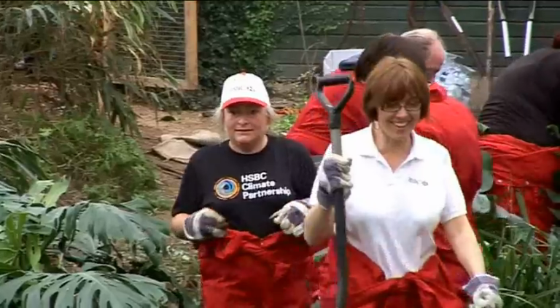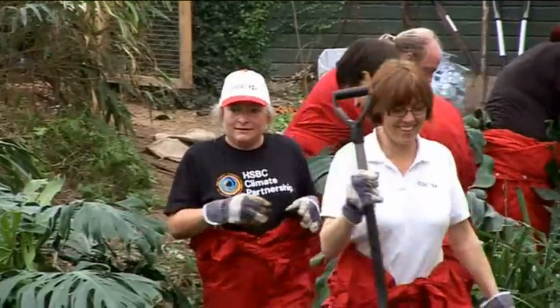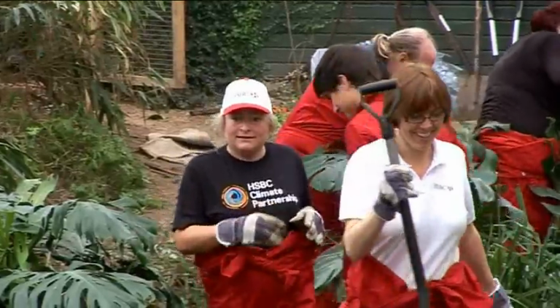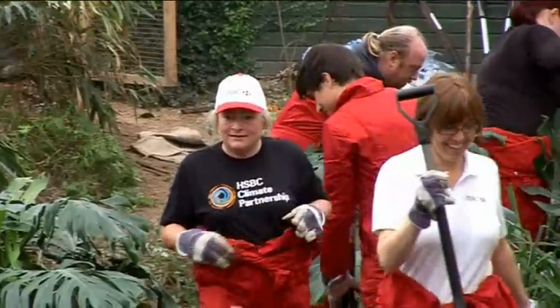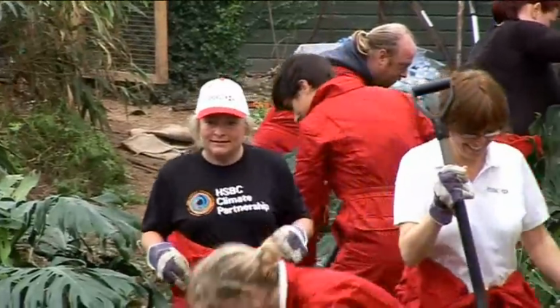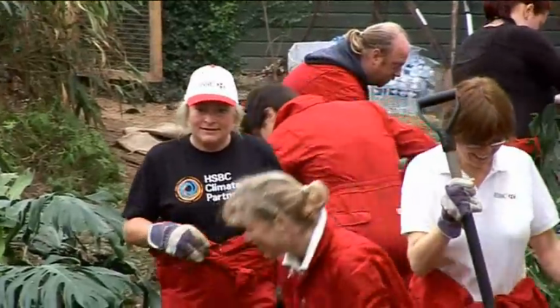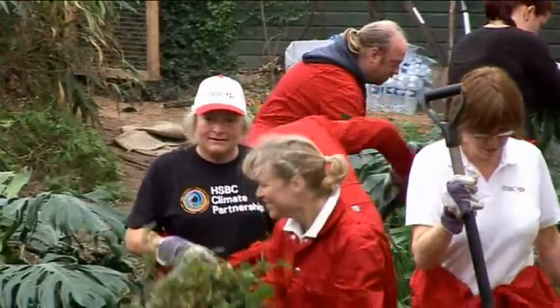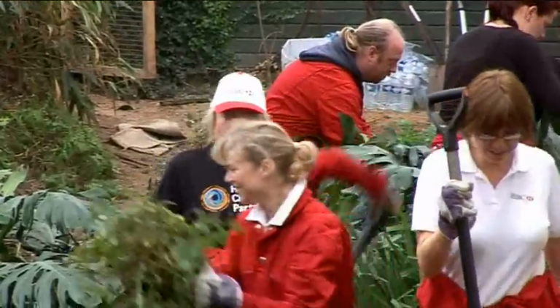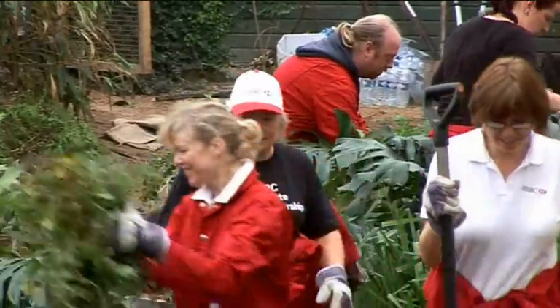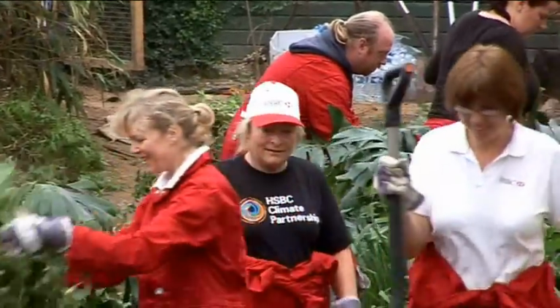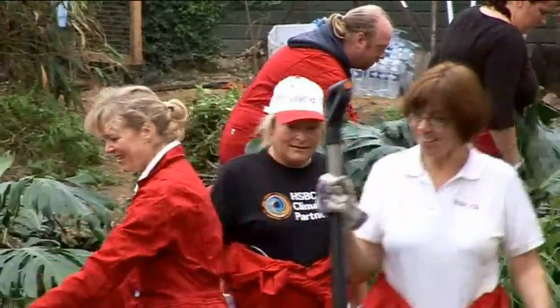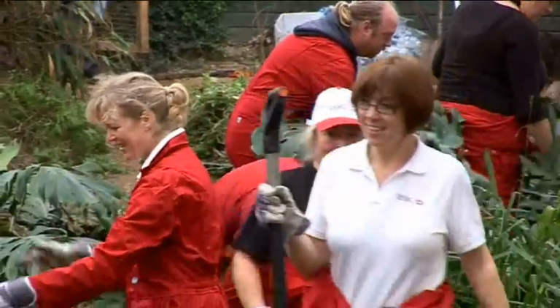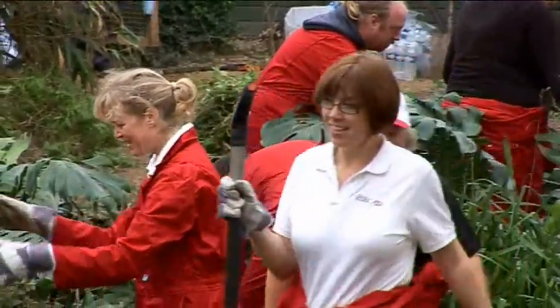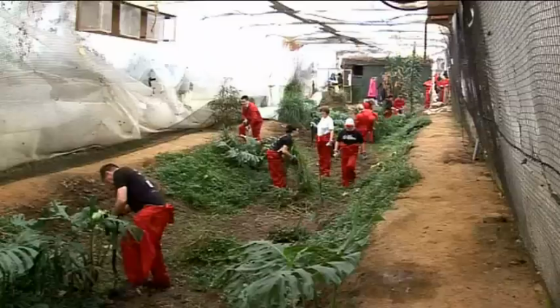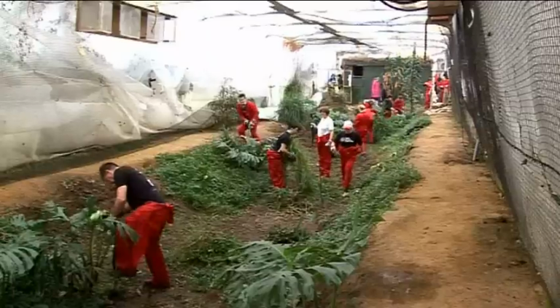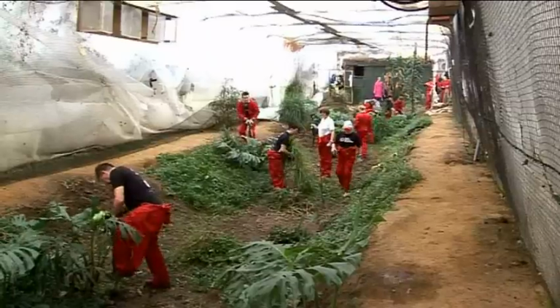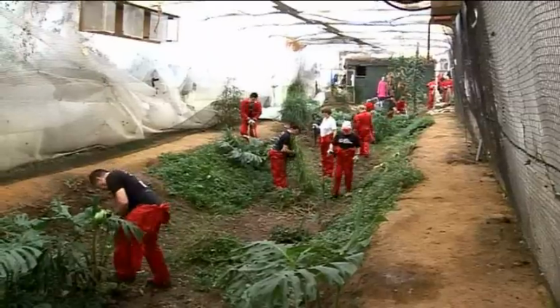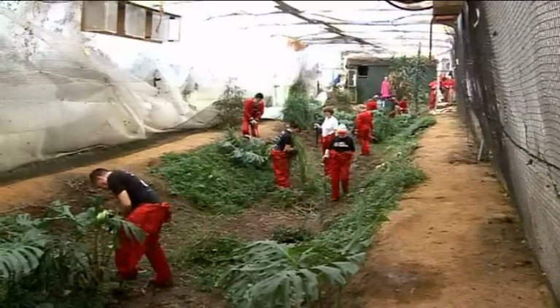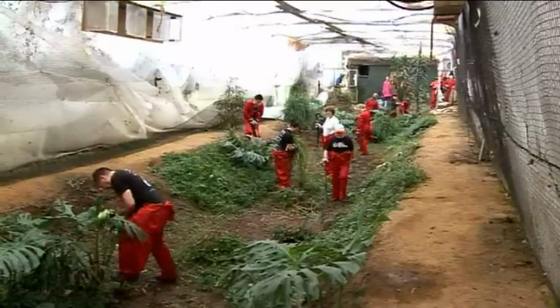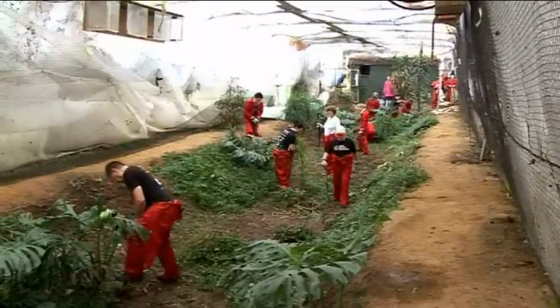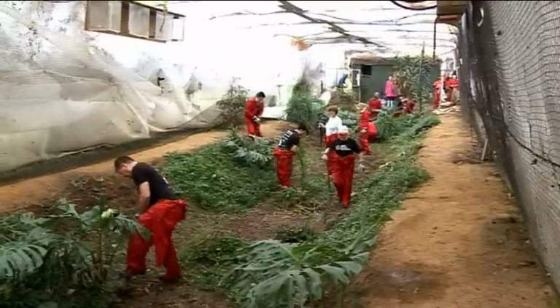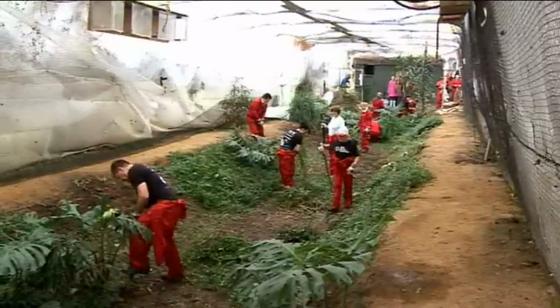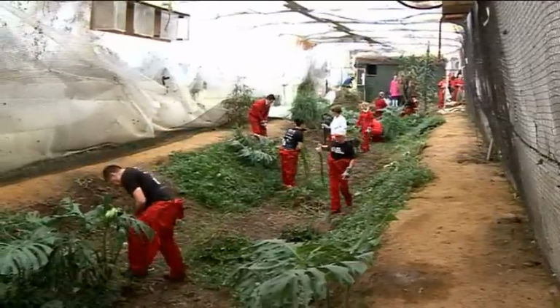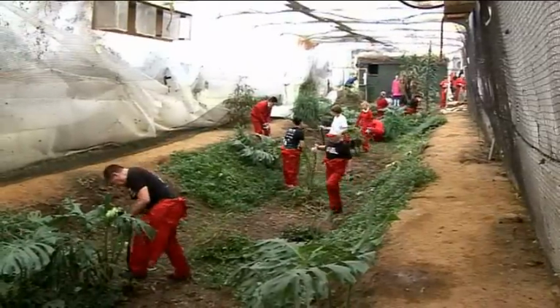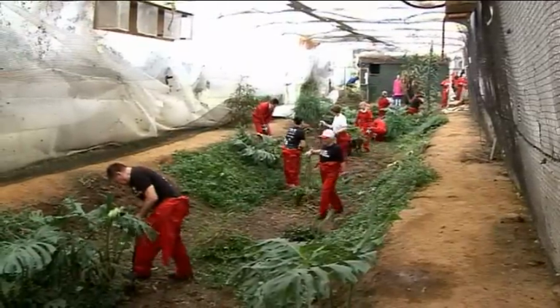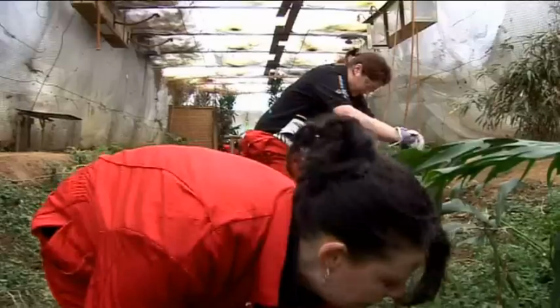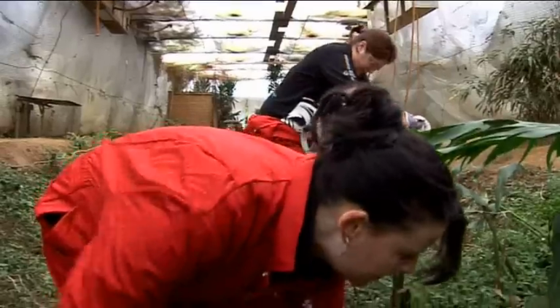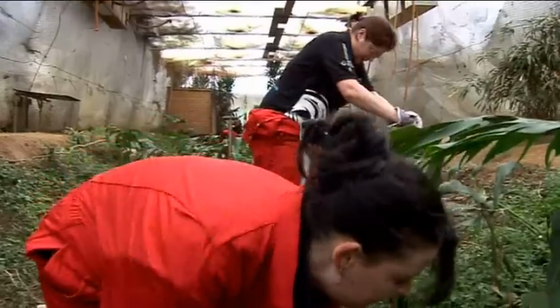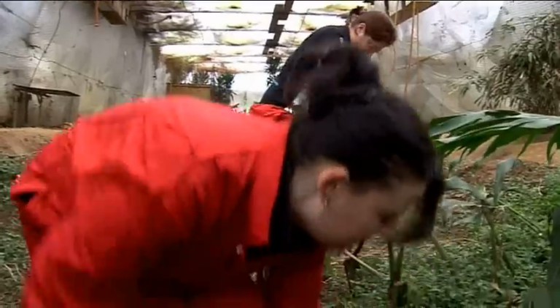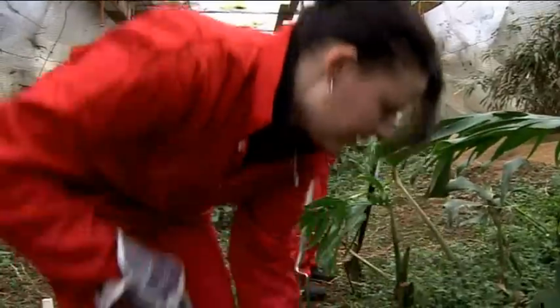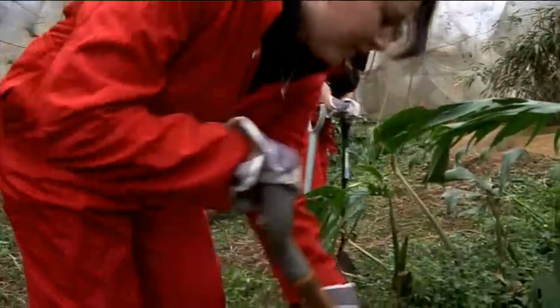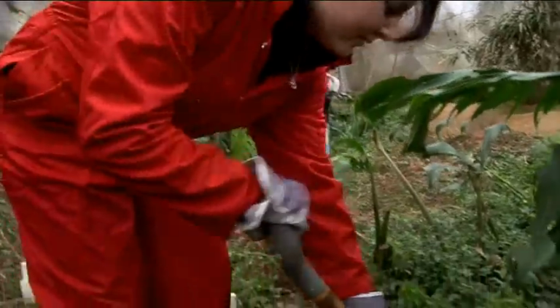Now, with the help of HSBC staff in Jersey, the Living Stones are getting a brand new, innovative and eco-friendly home.